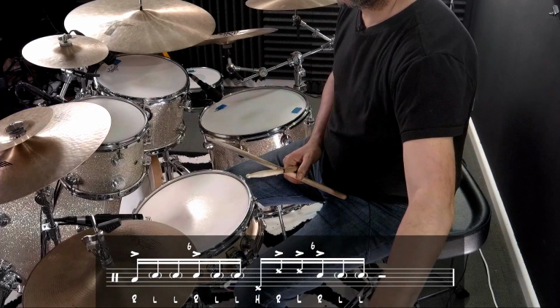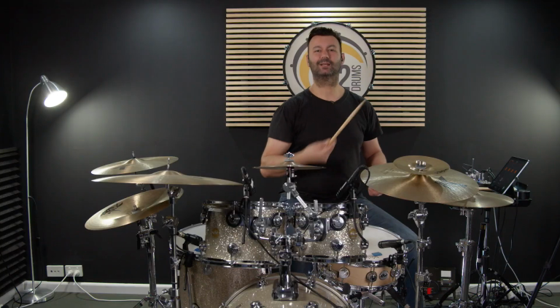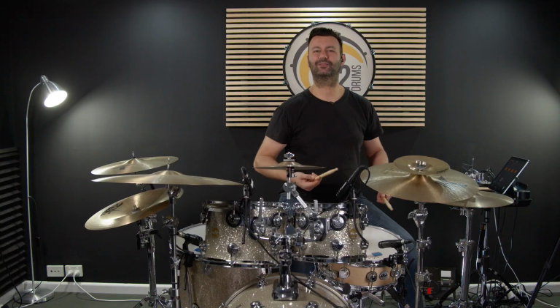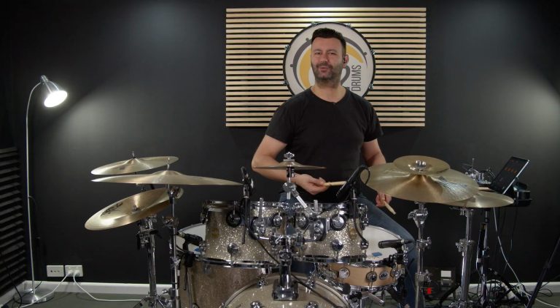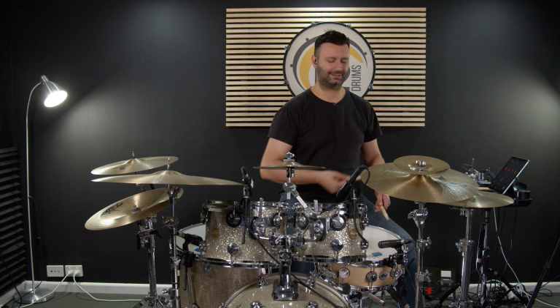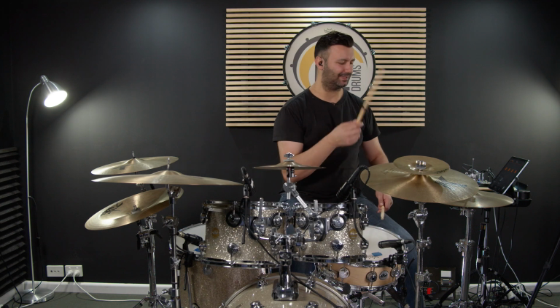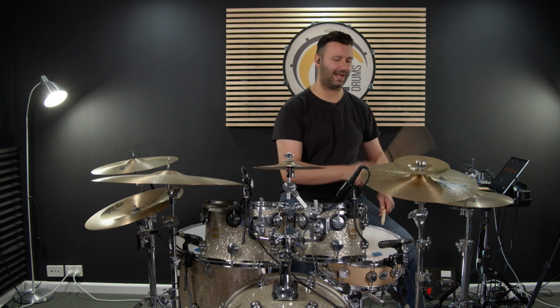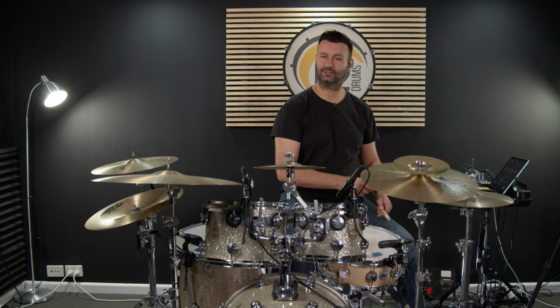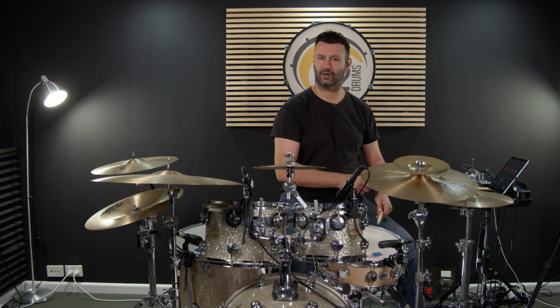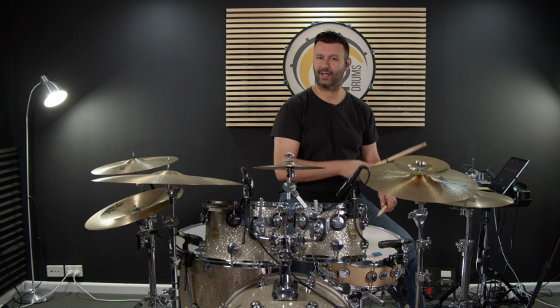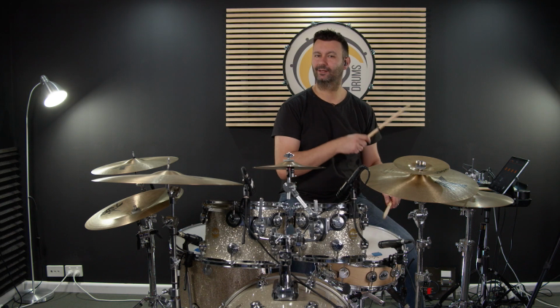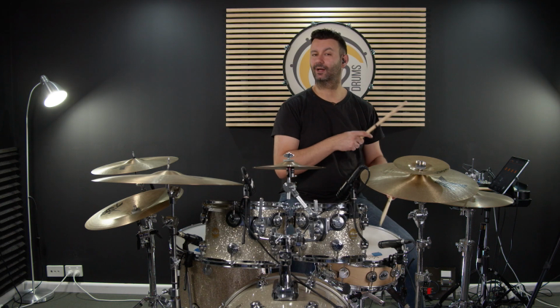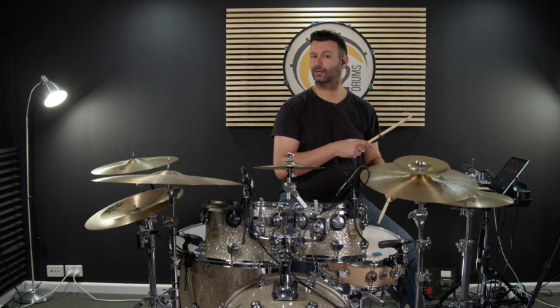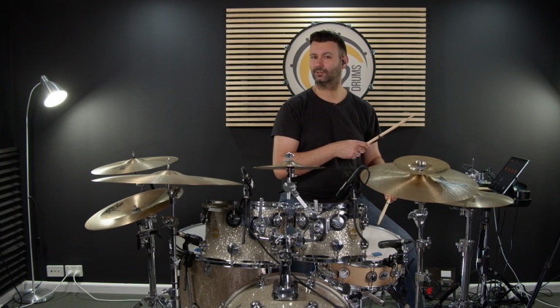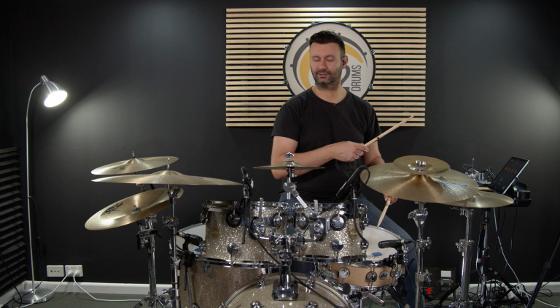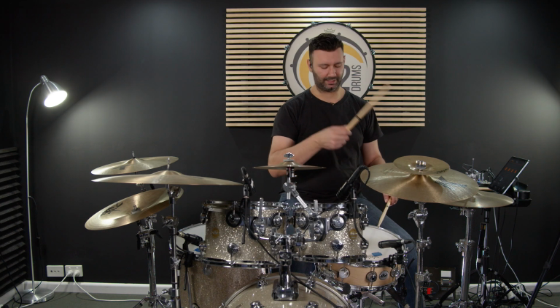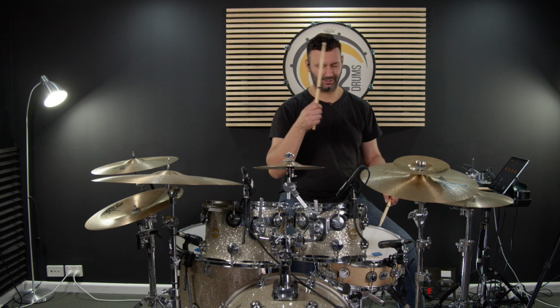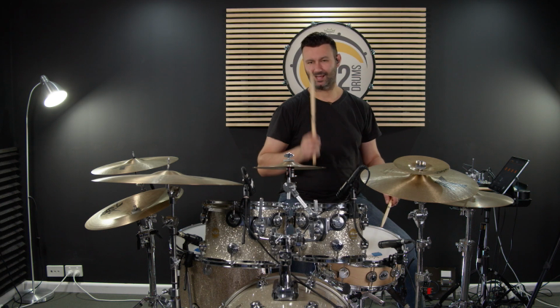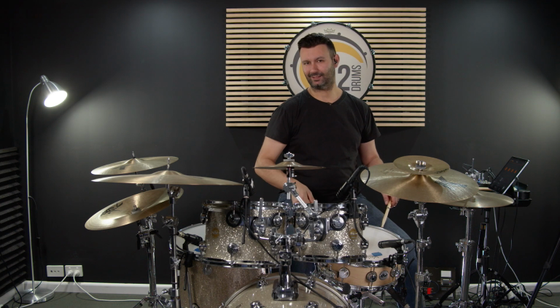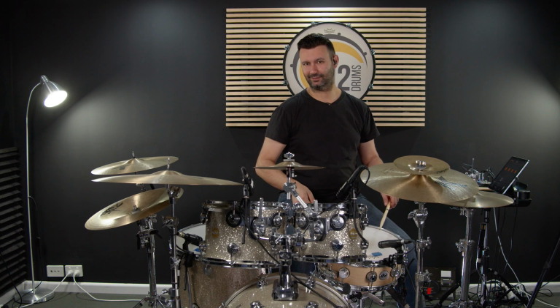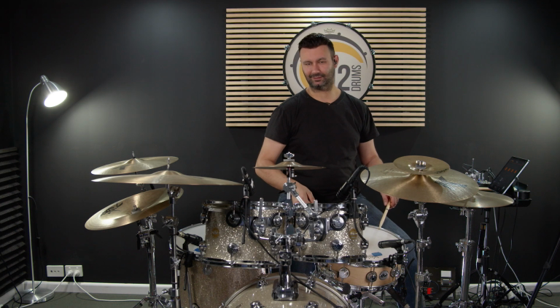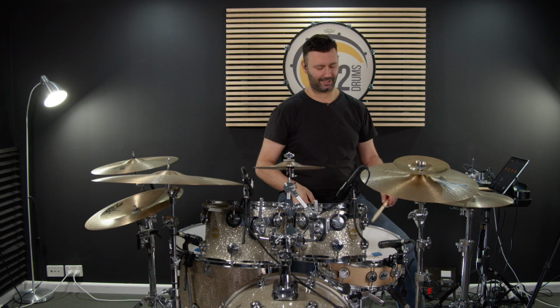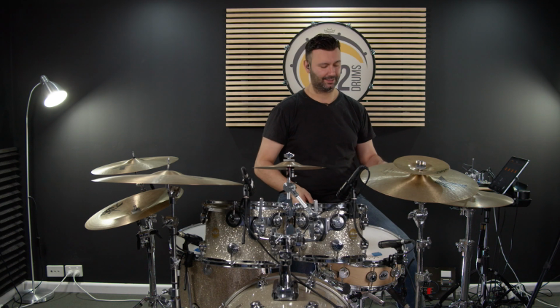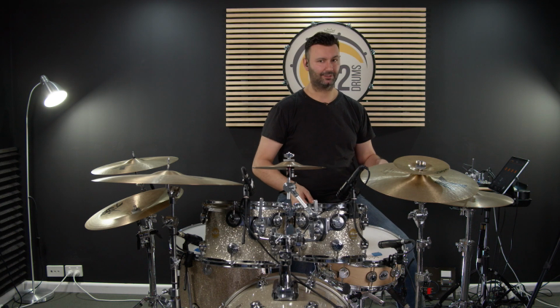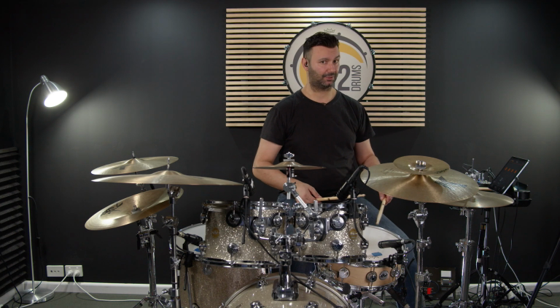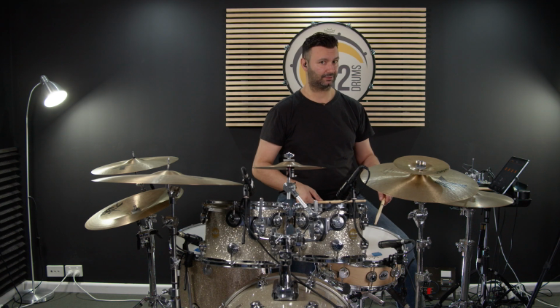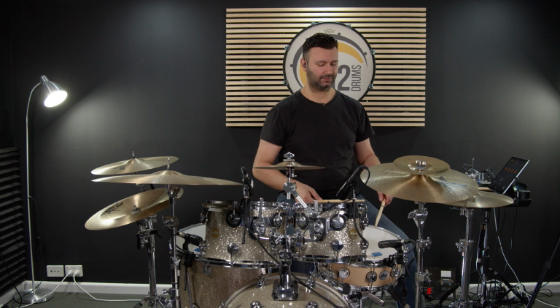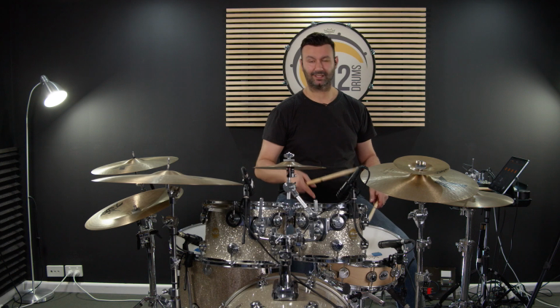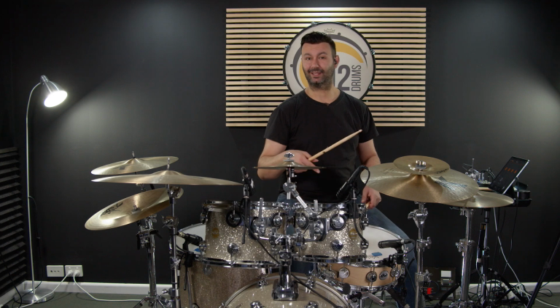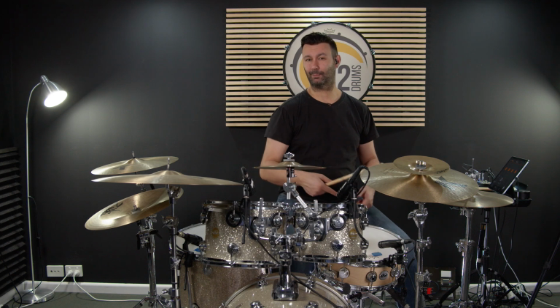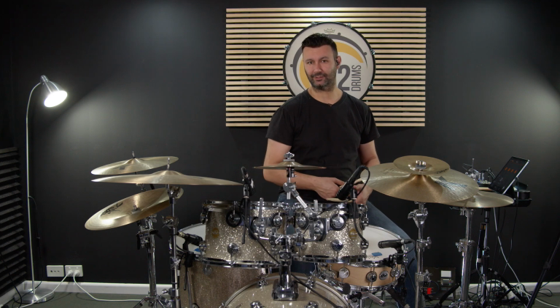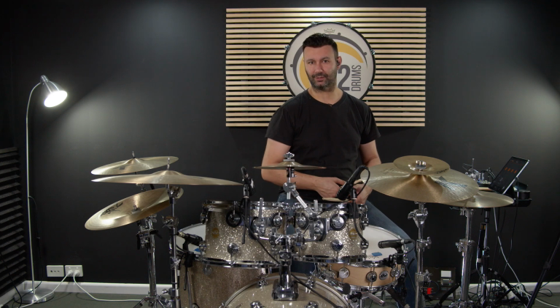In beat 3 we're going to start with an accent on the hi-hat, a ghost note on the snare, accent on the snare, two ghost notes, and then a bass drum.